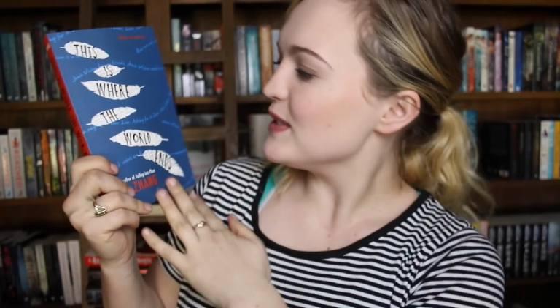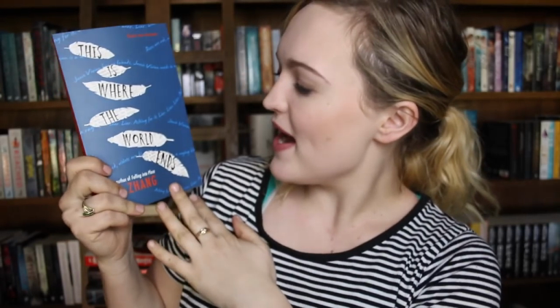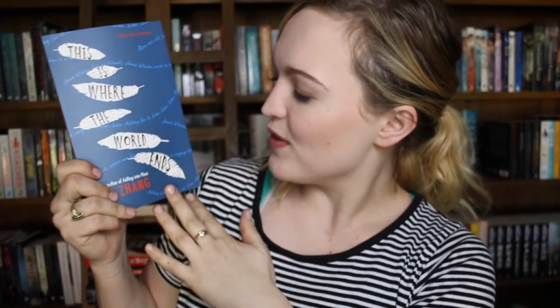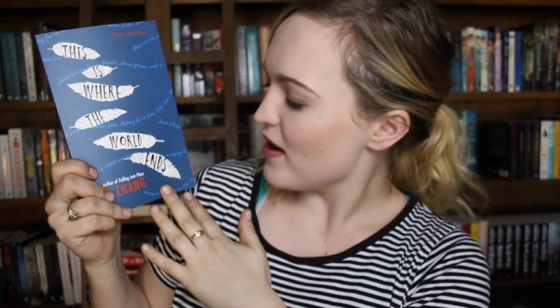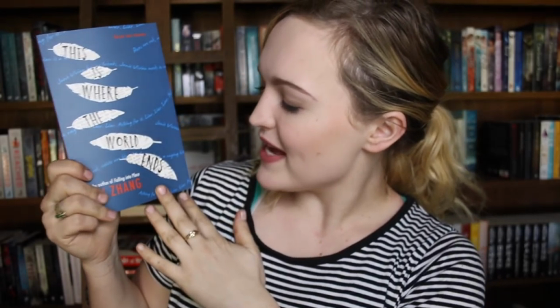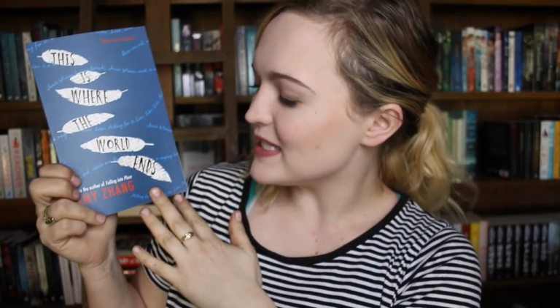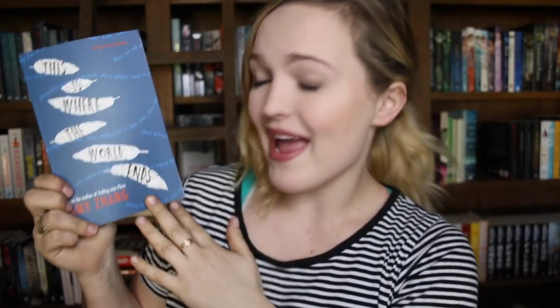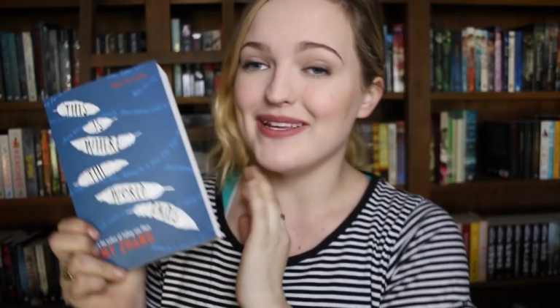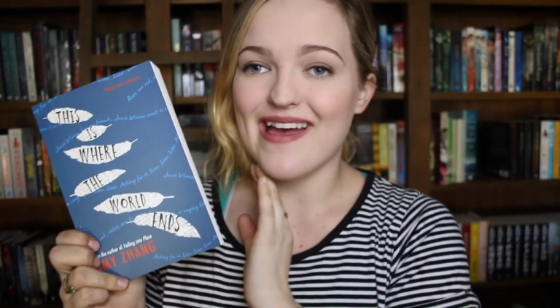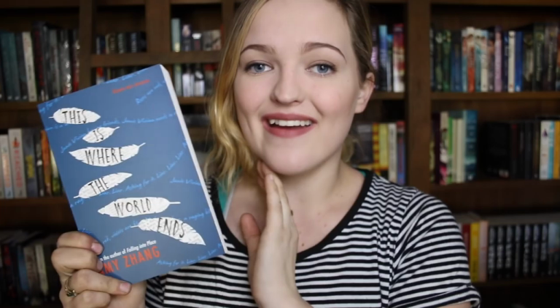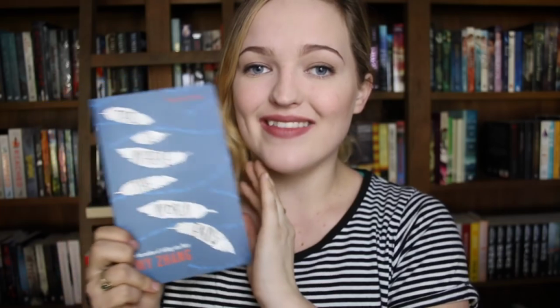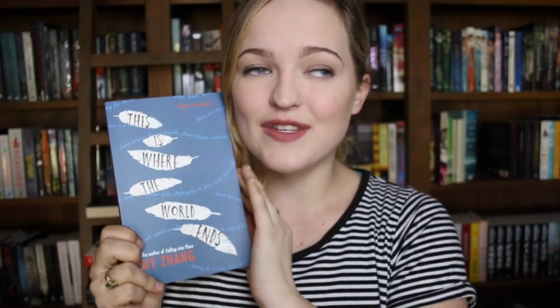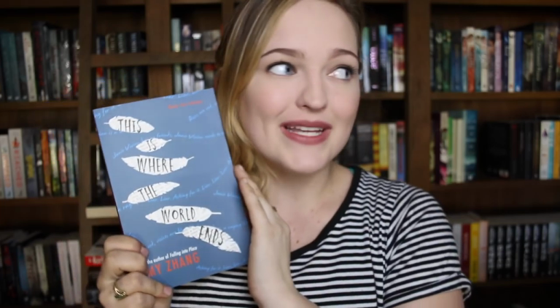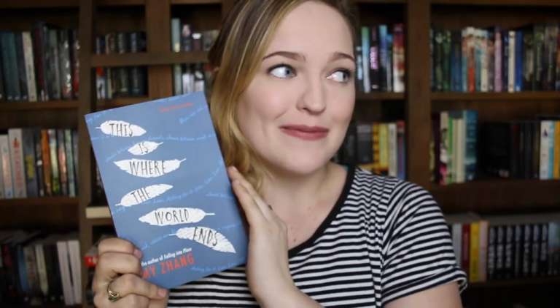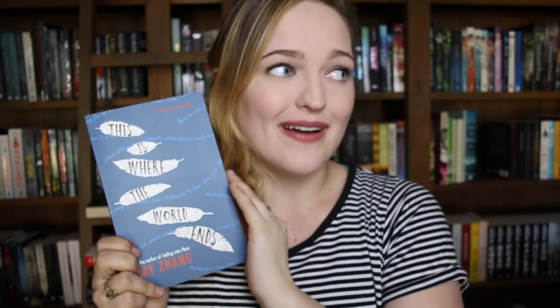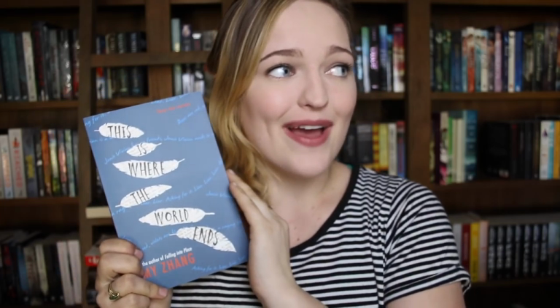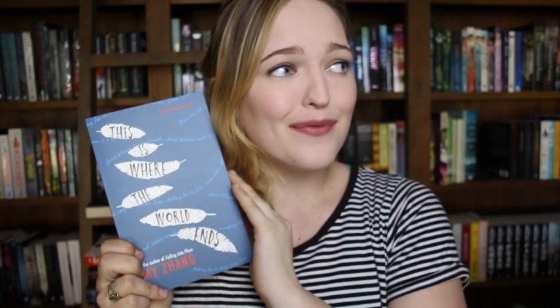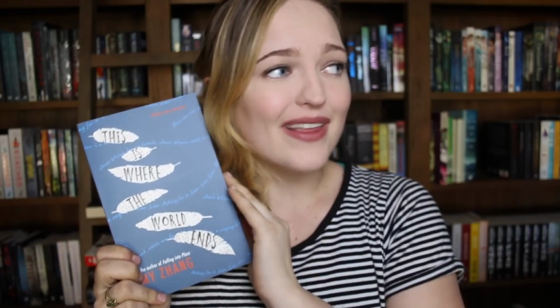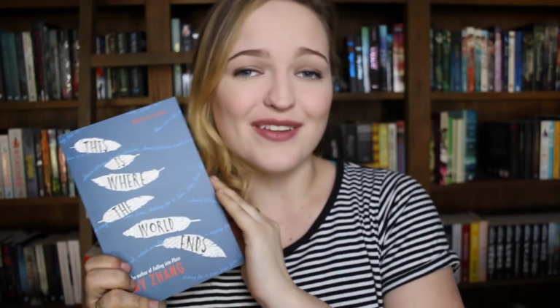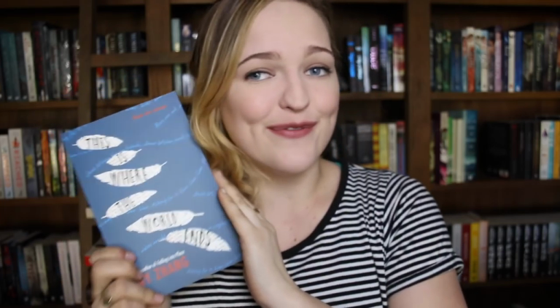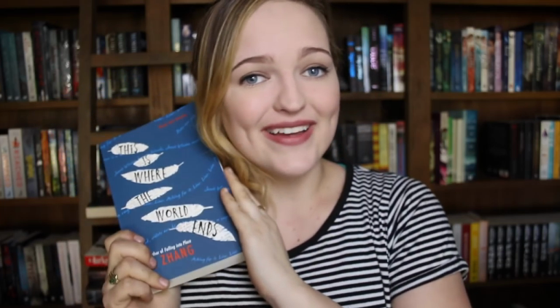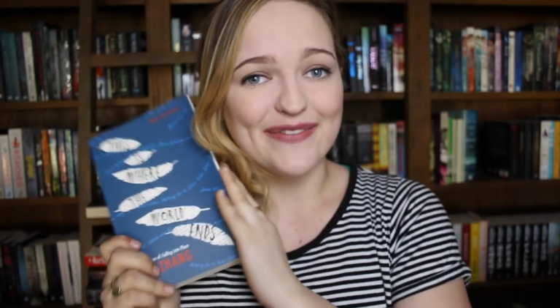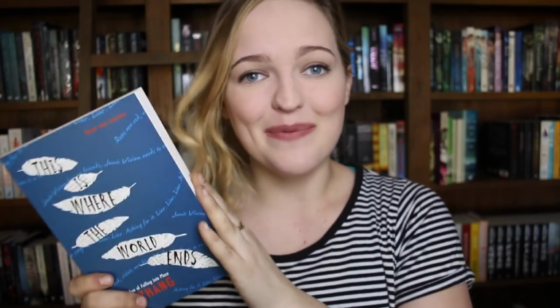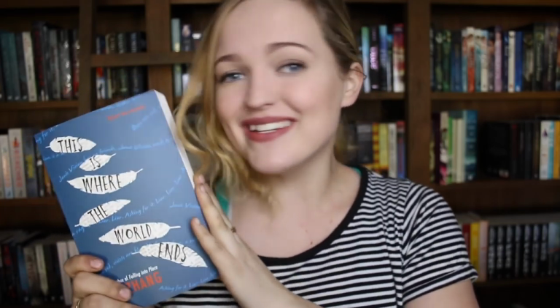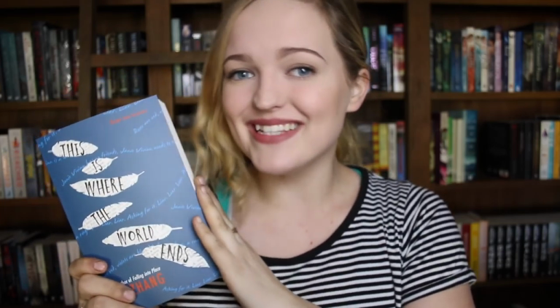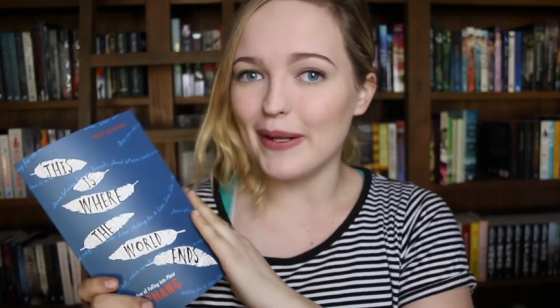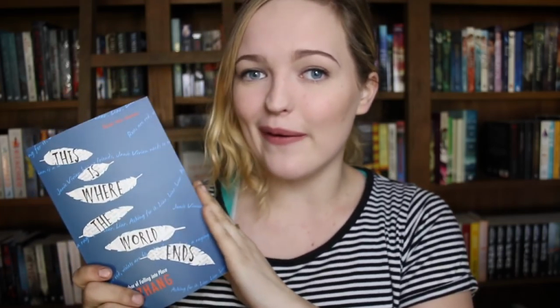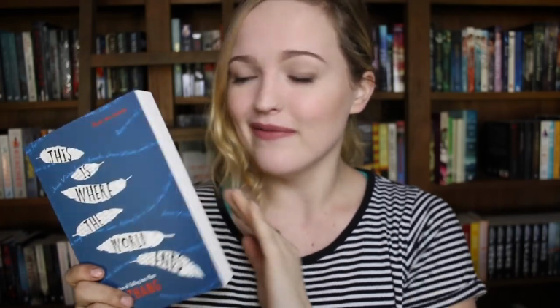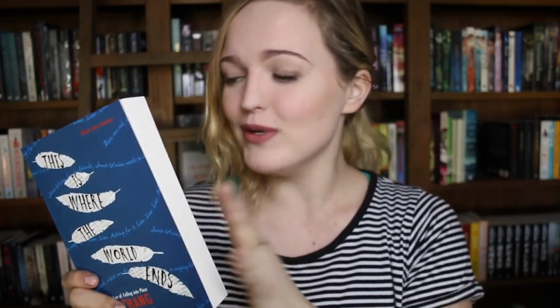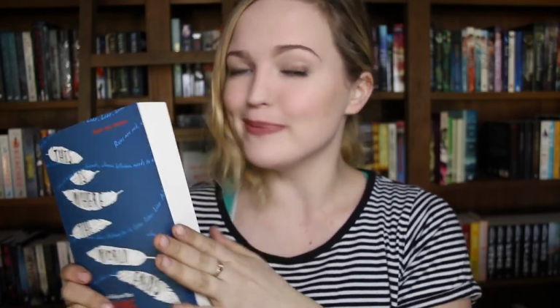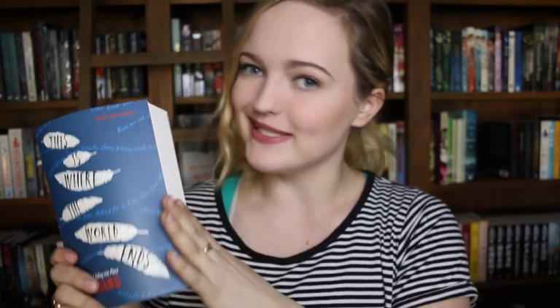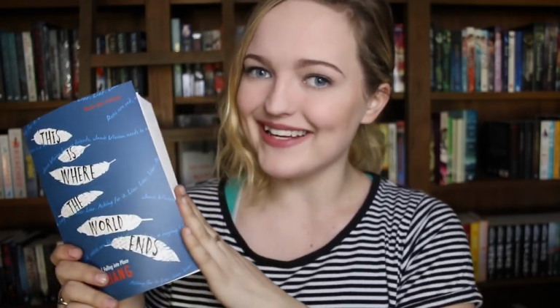This is Where the World Ends by Amy Zhang. This is on my TBR so I haven't read it yet — if you guys have any opinions, let me know what this book's like.